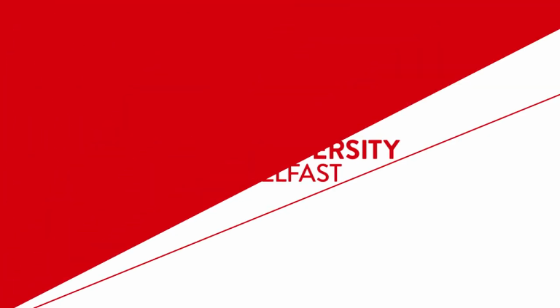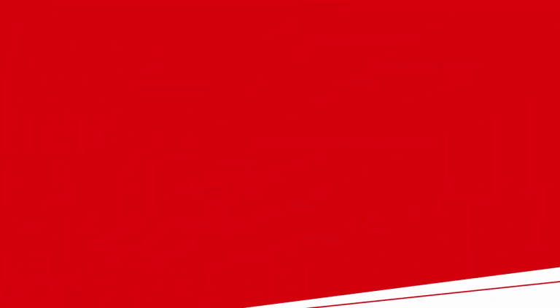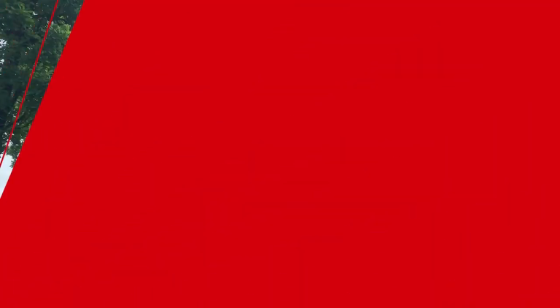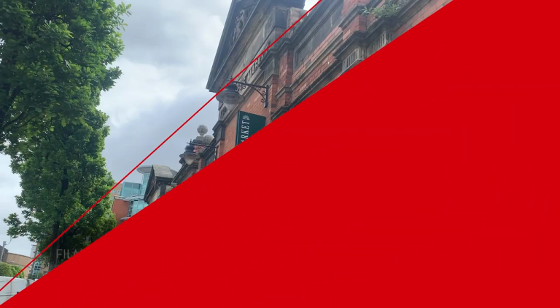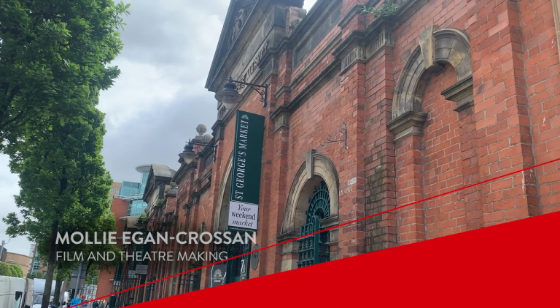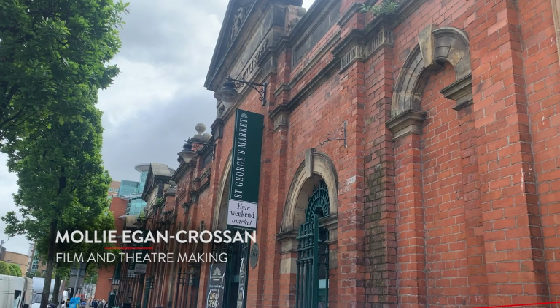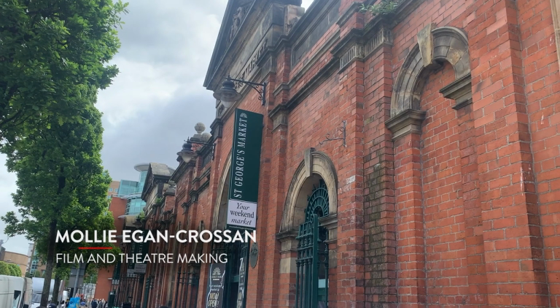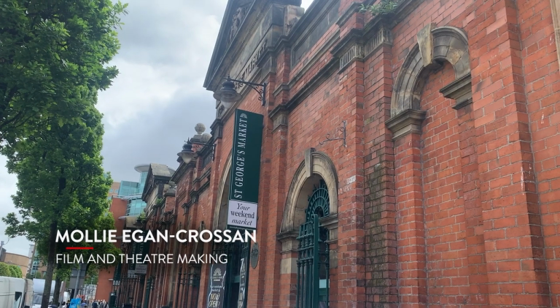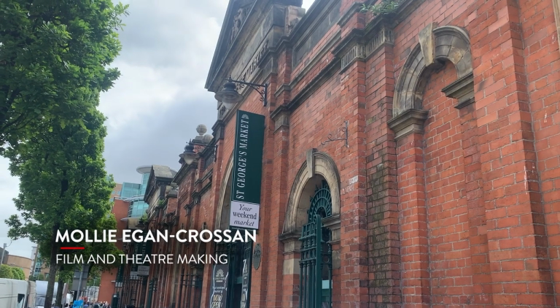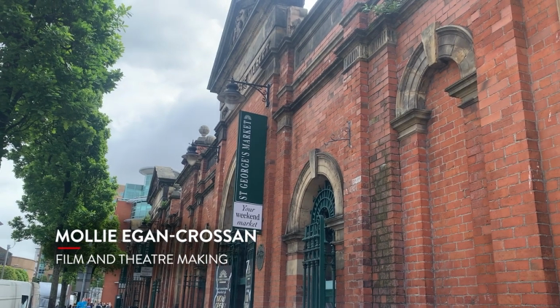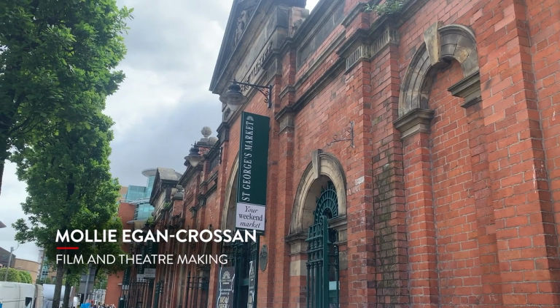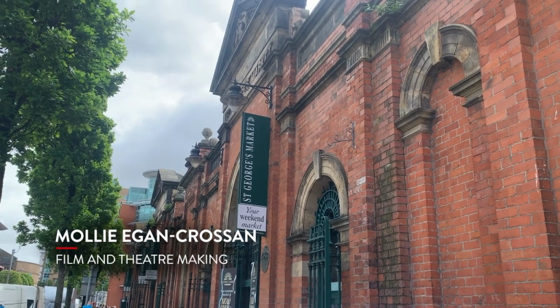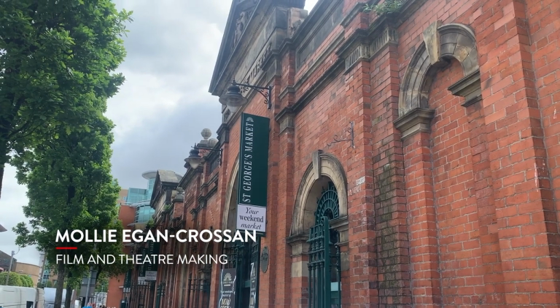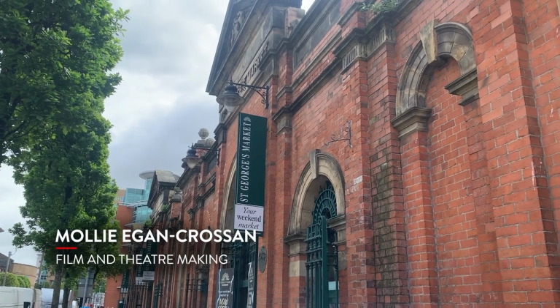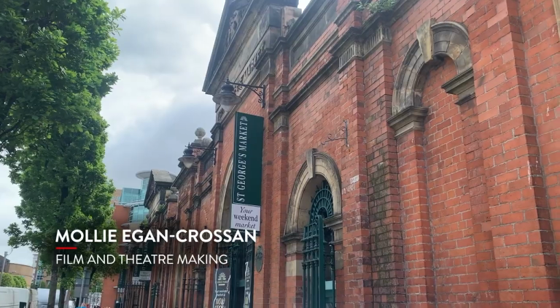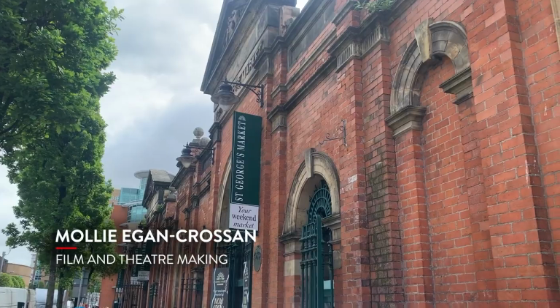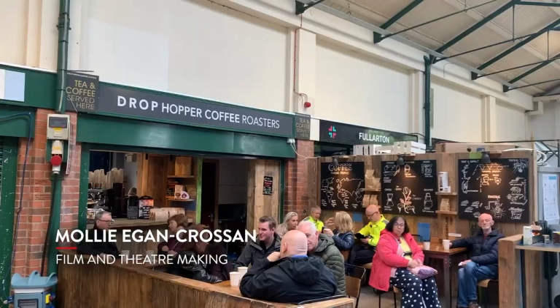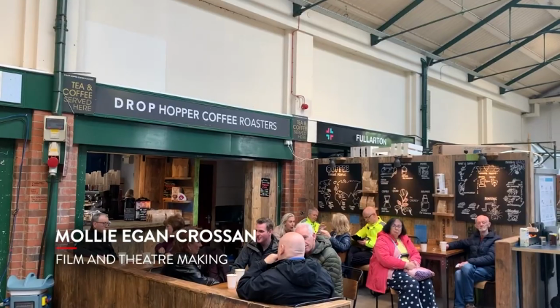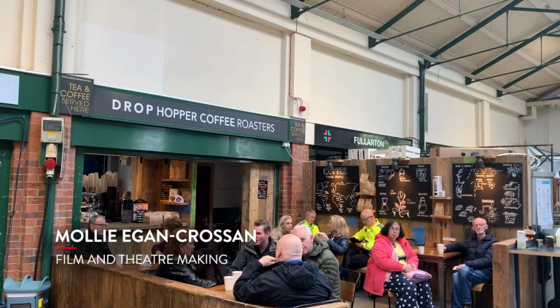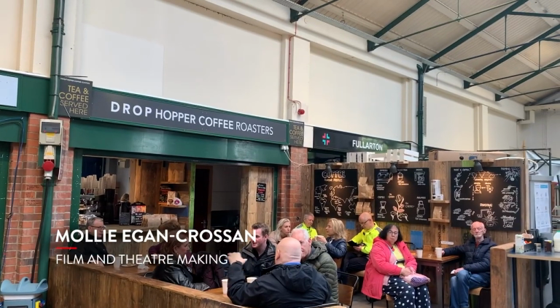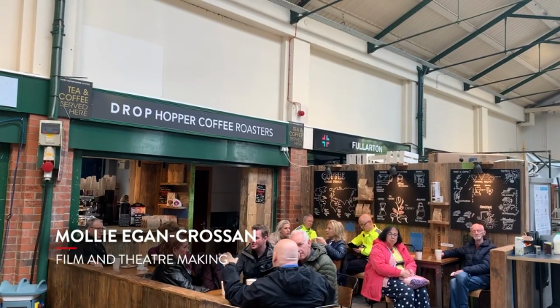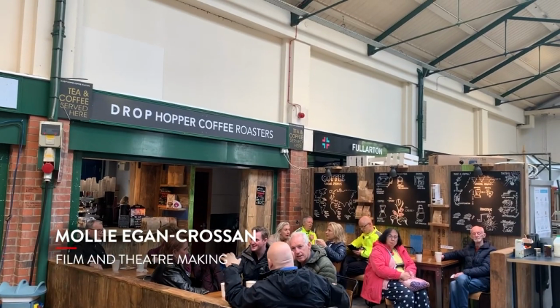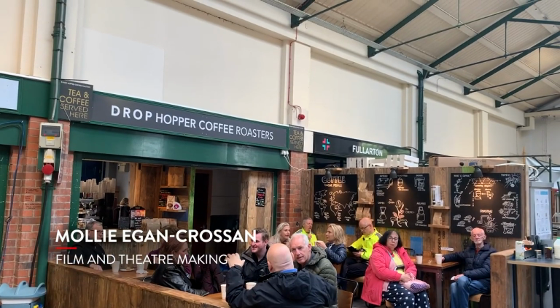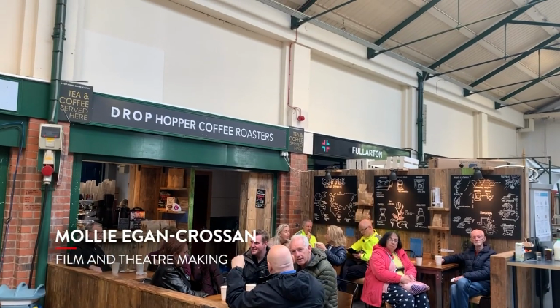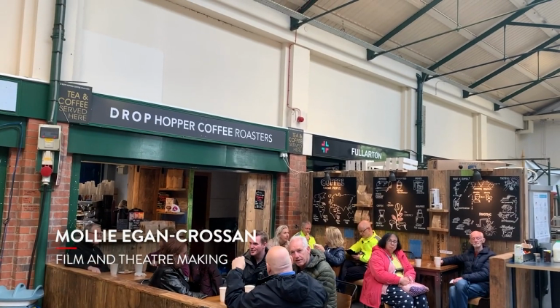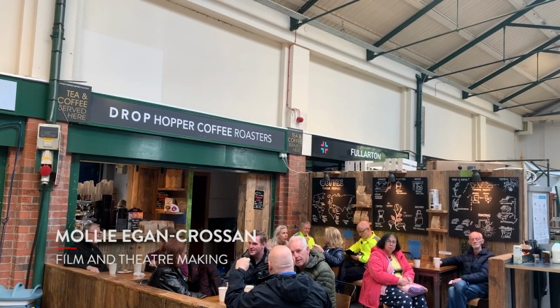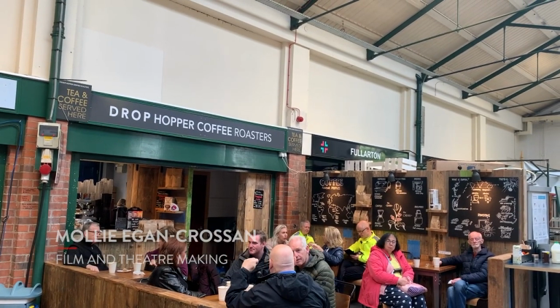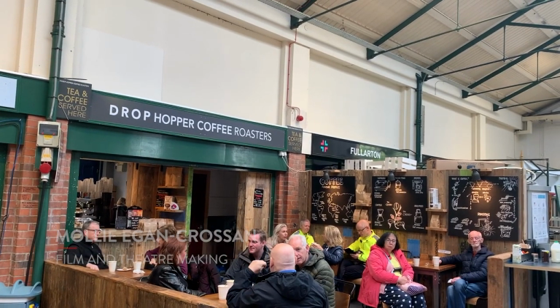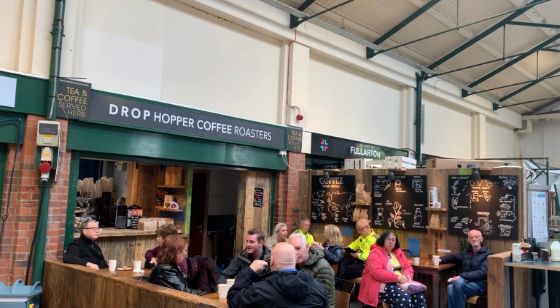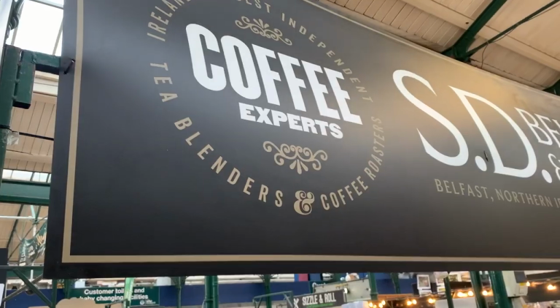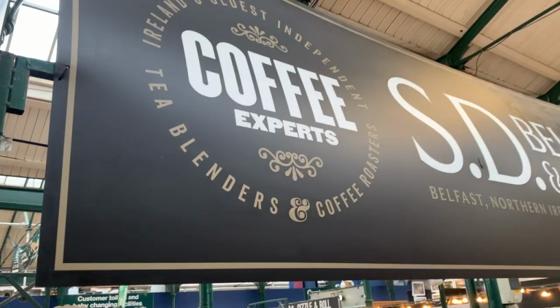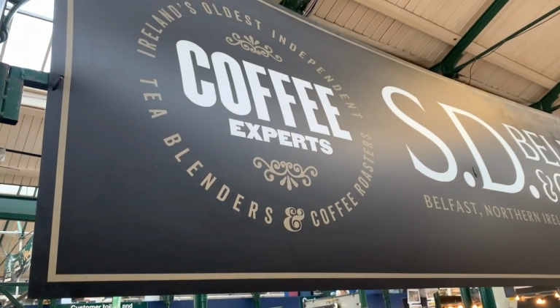Hi everyone and welcome back to the Queen's YouTube page. My name is Molly and today we're going to be taking a look at some of the markets available in Belfast City Centre.